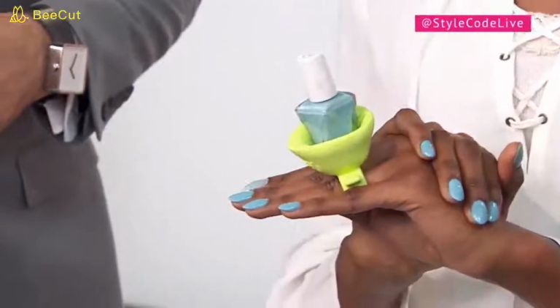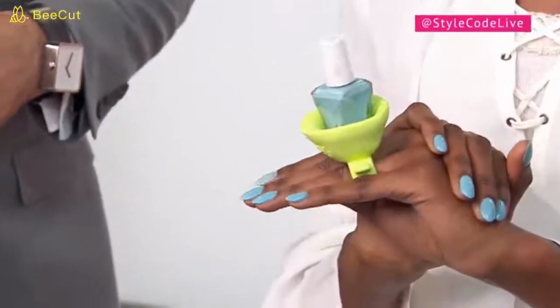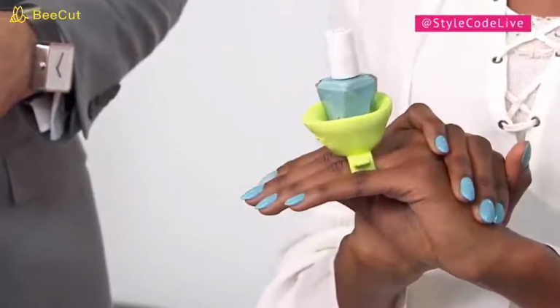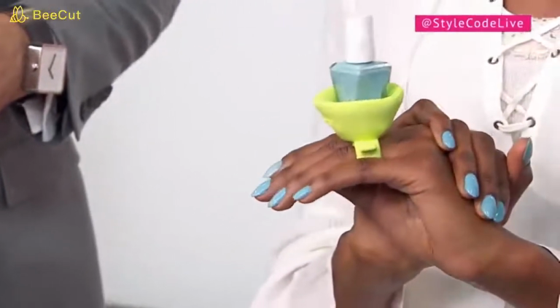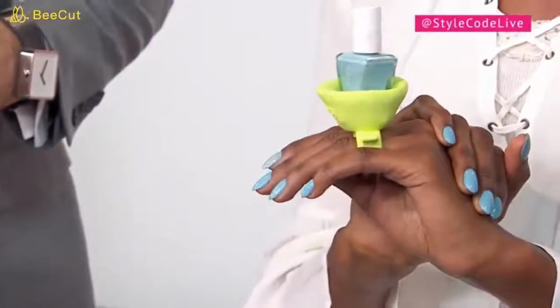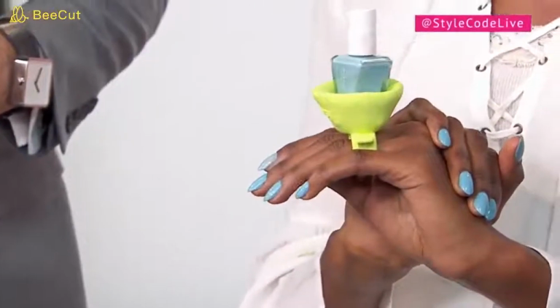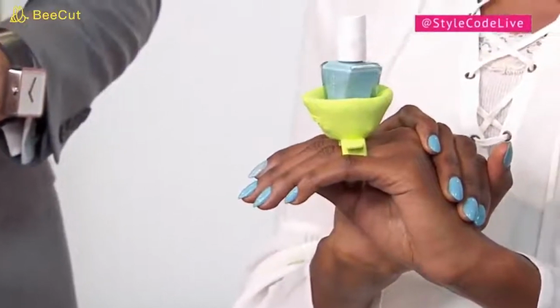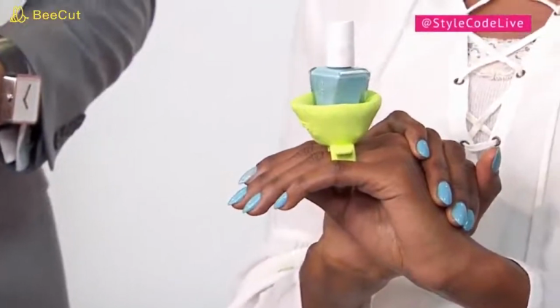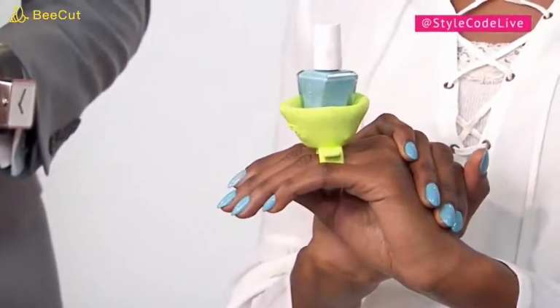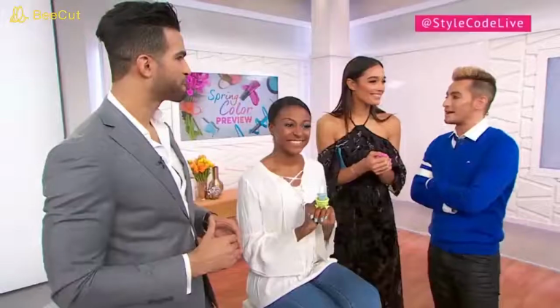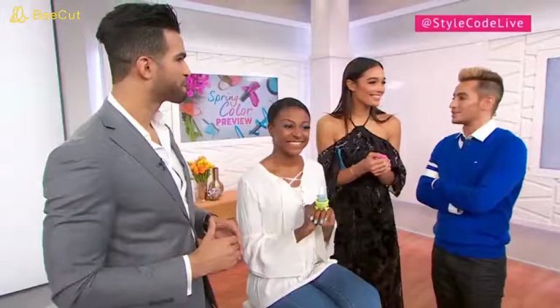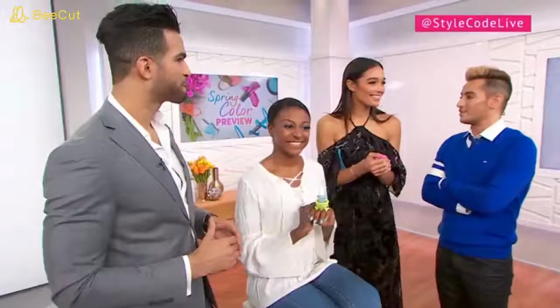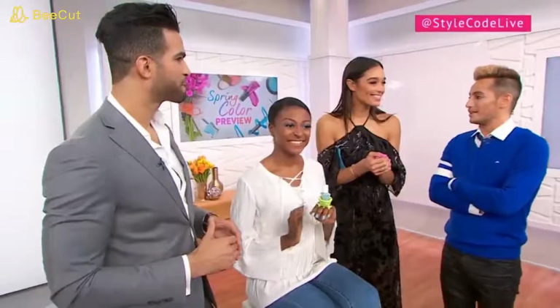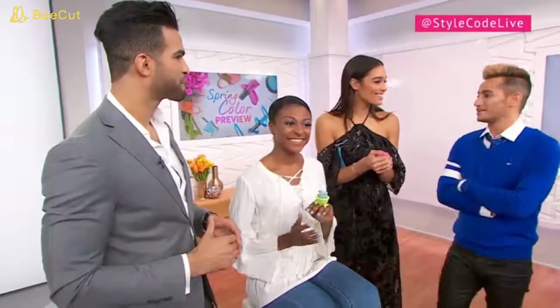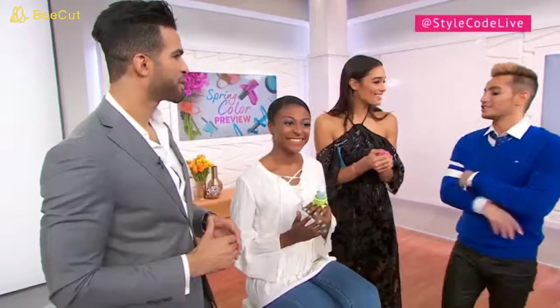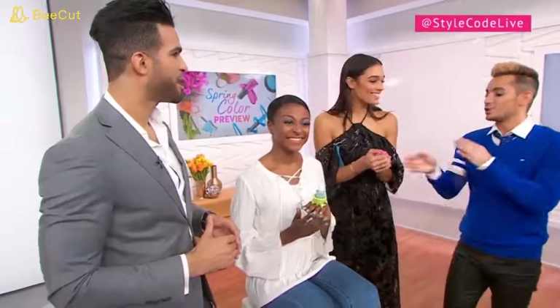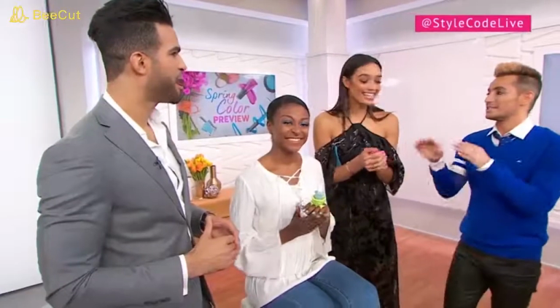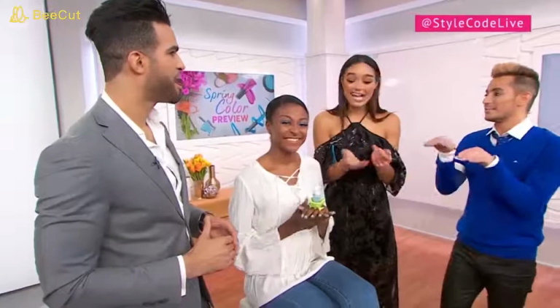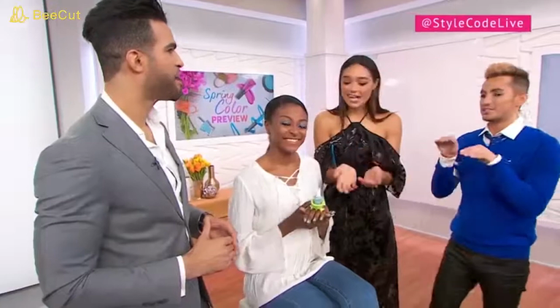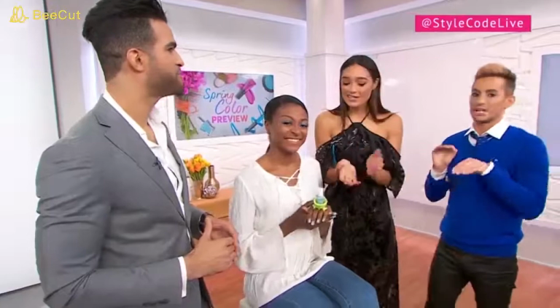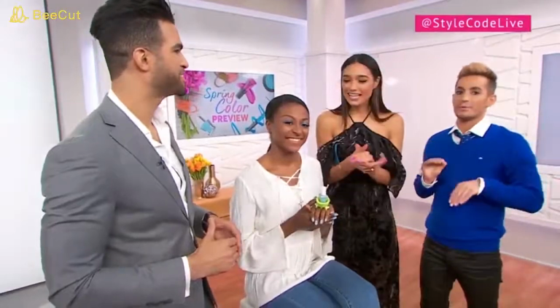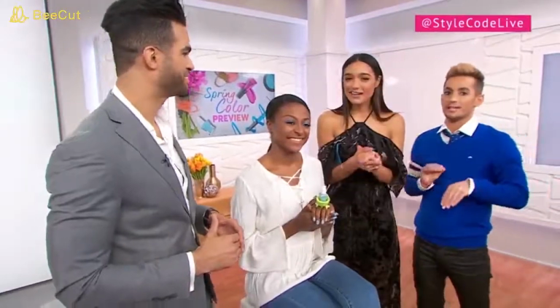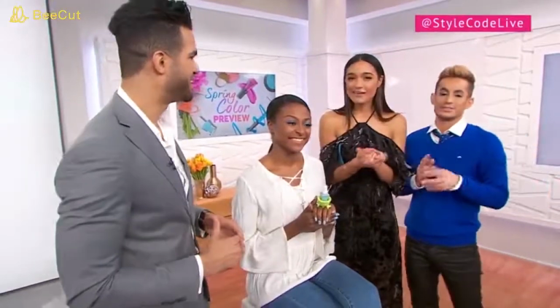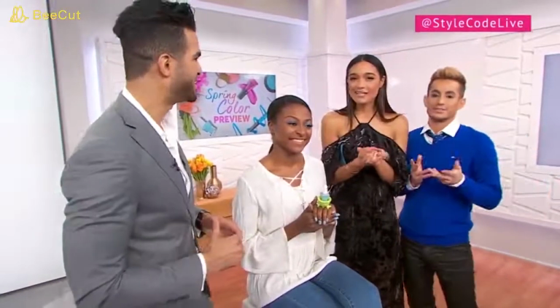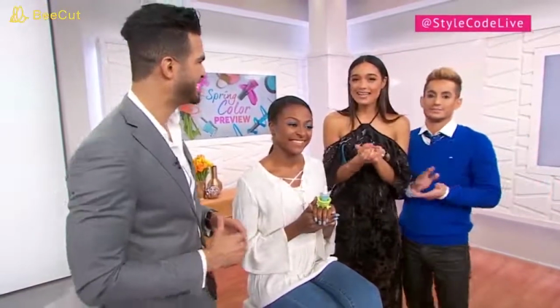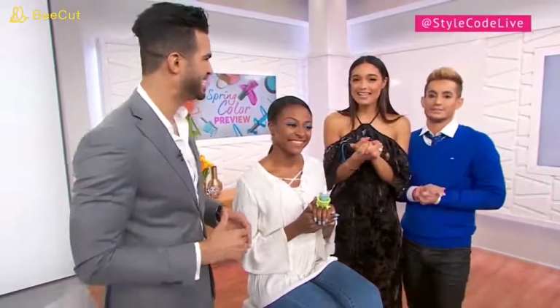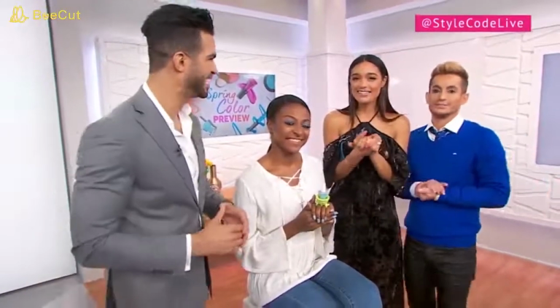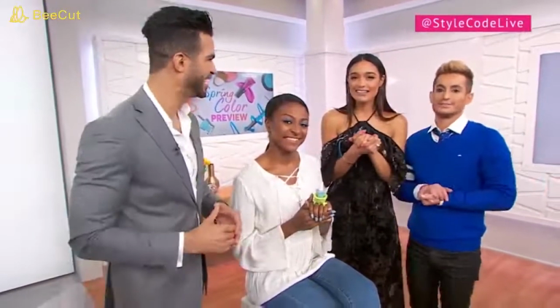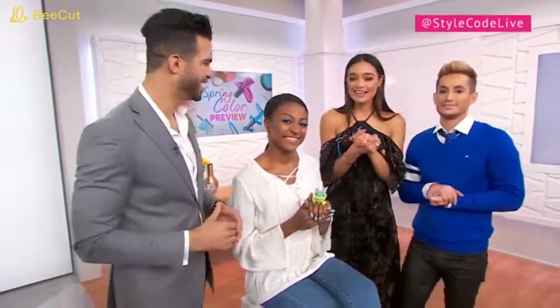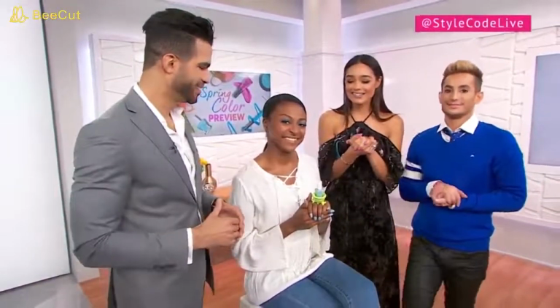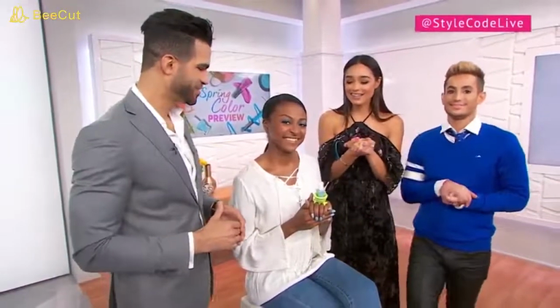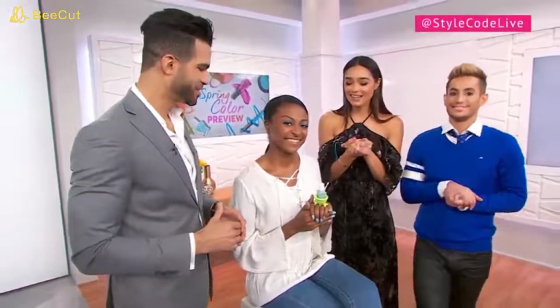My mom has worn it in every color, I think, to match the nail polish. Like the Tweaksie to match the nail polish — check it all out below in your style carousel, guys.